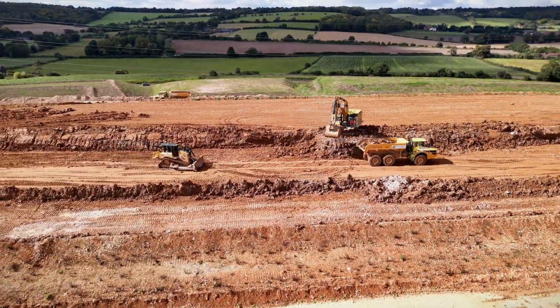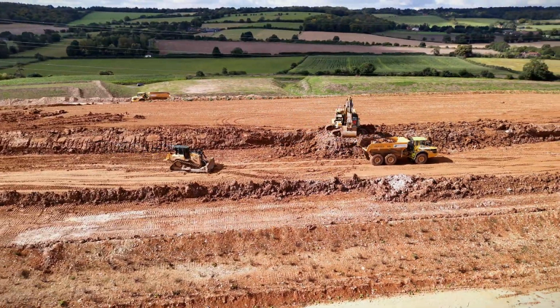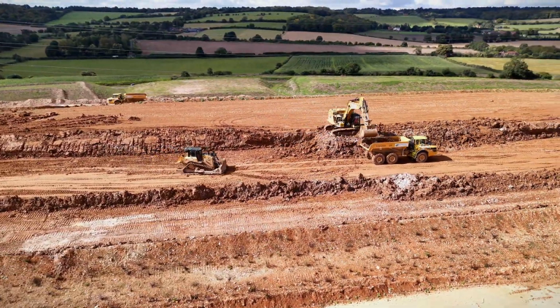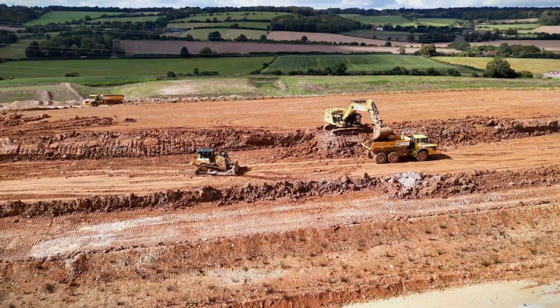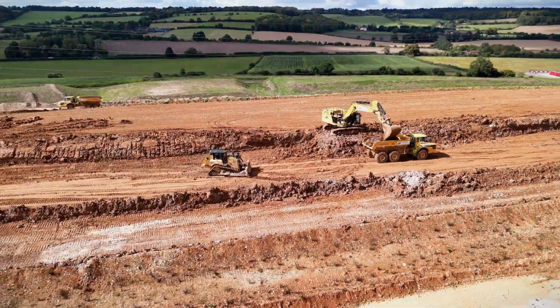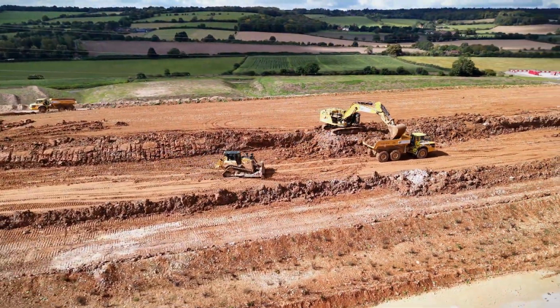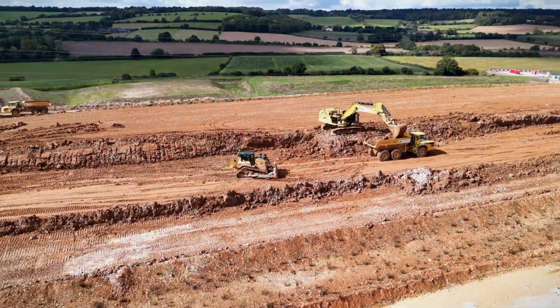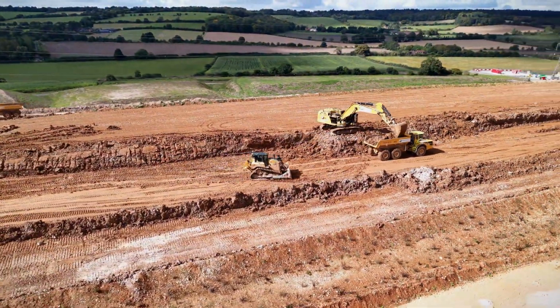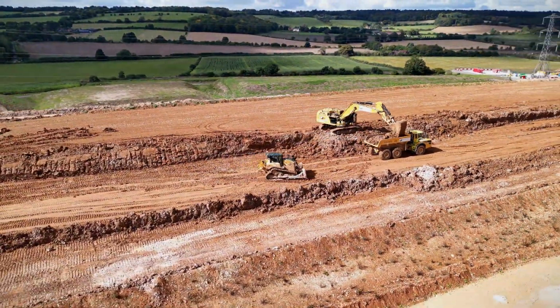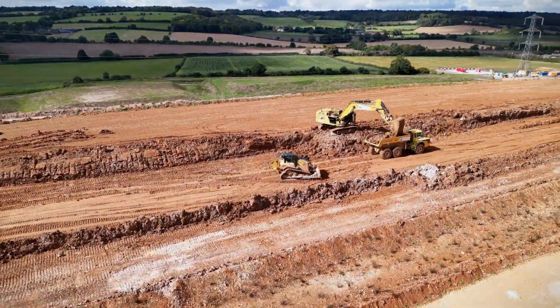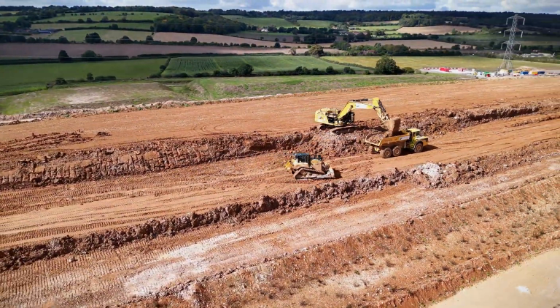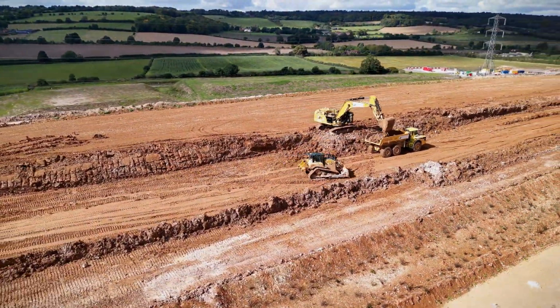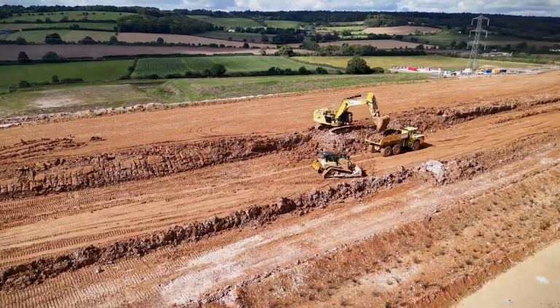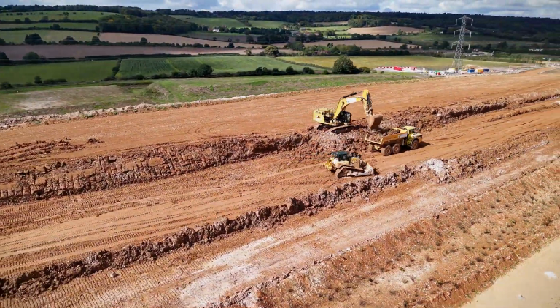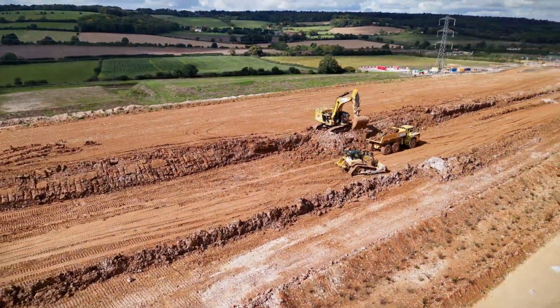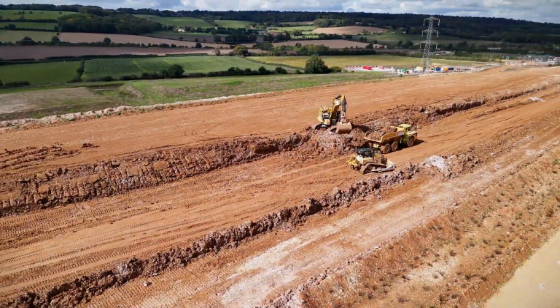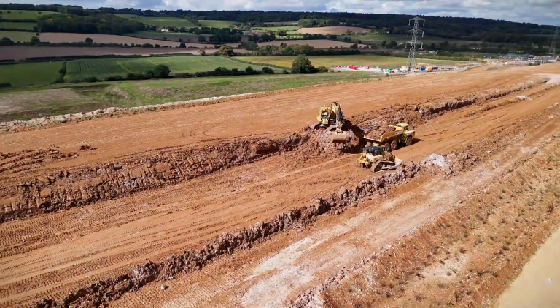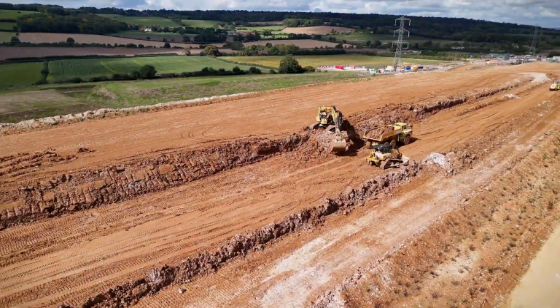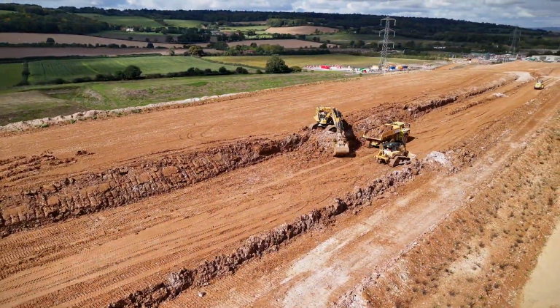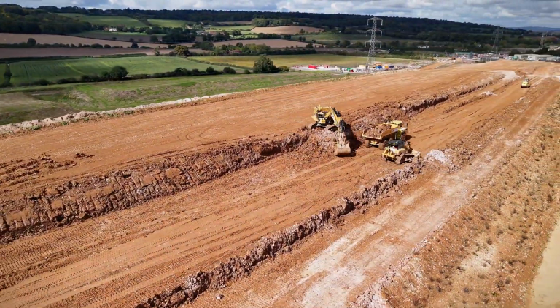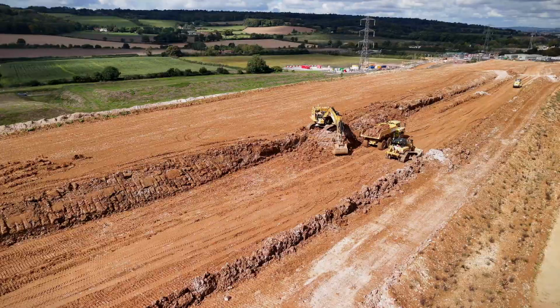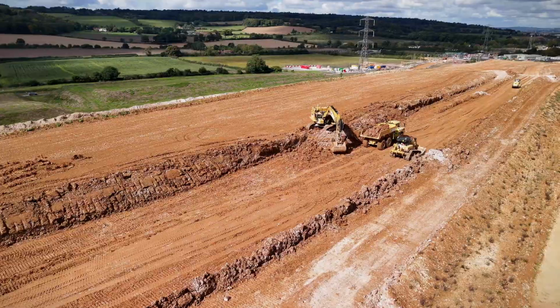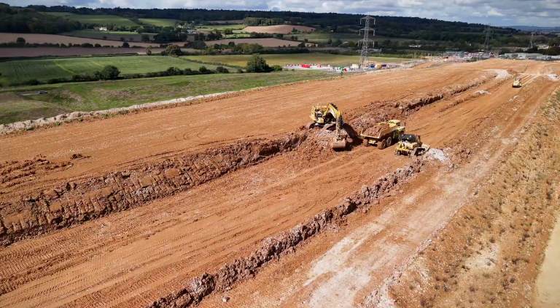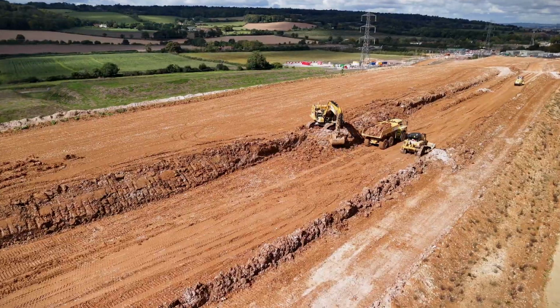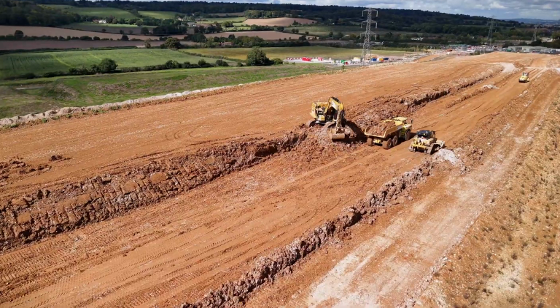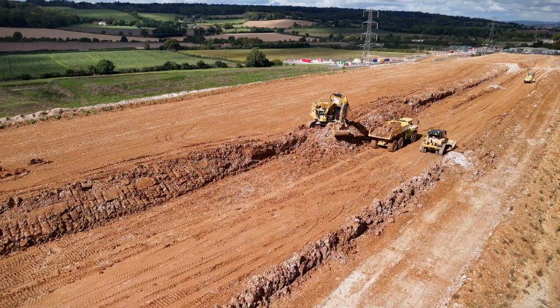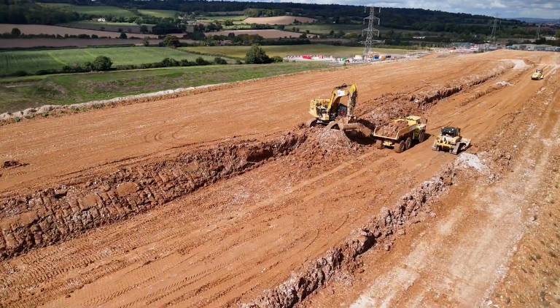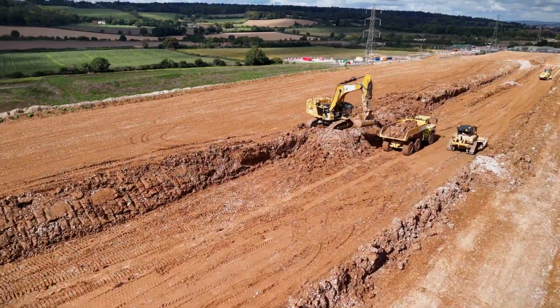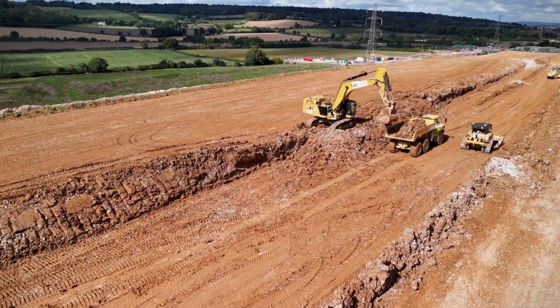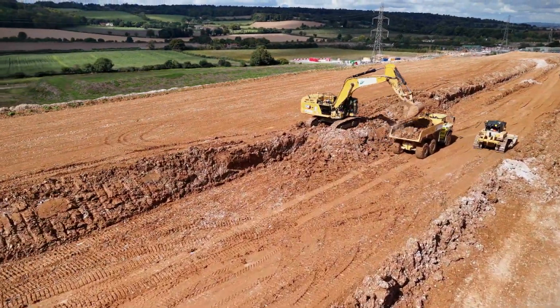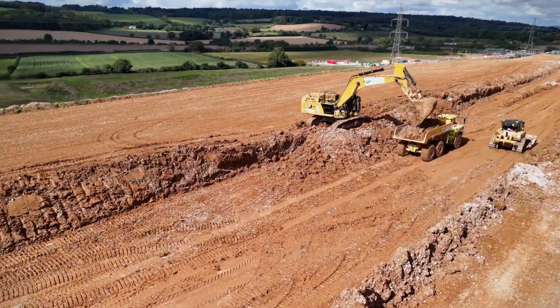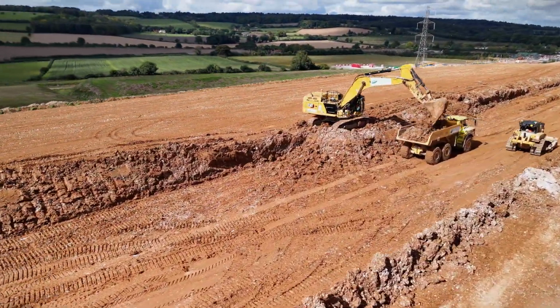Each scoop of earth, each concrete pour — all contributing to the future of high-speed rail in the UK.